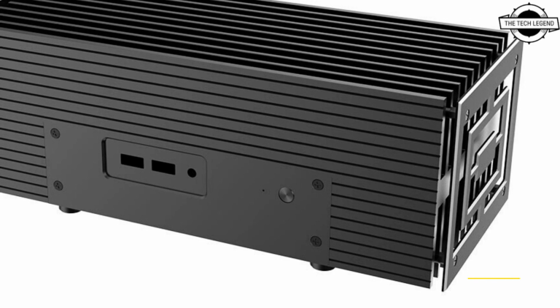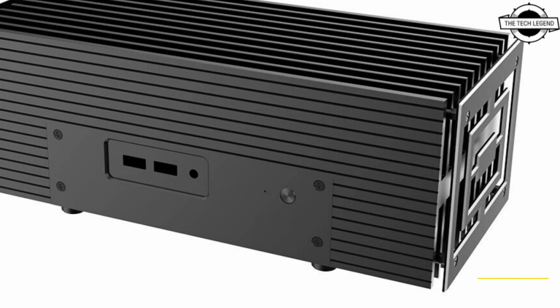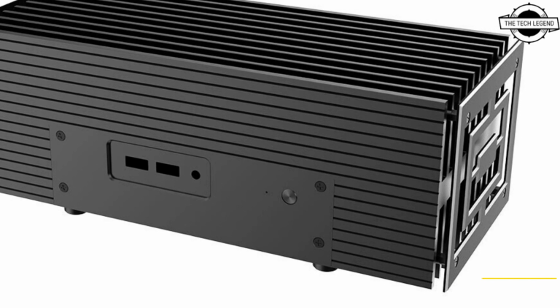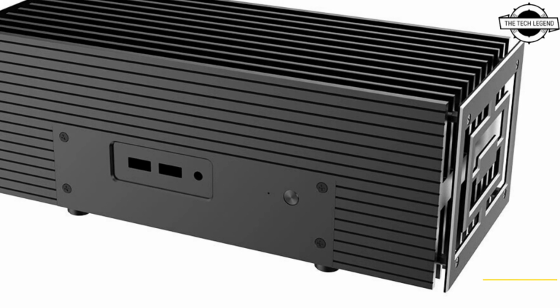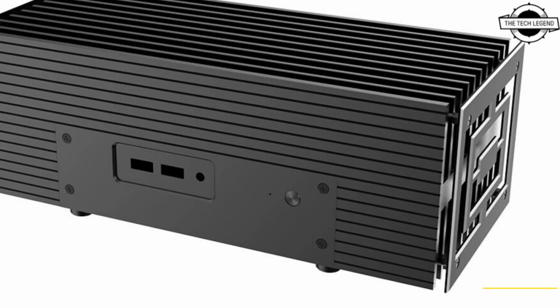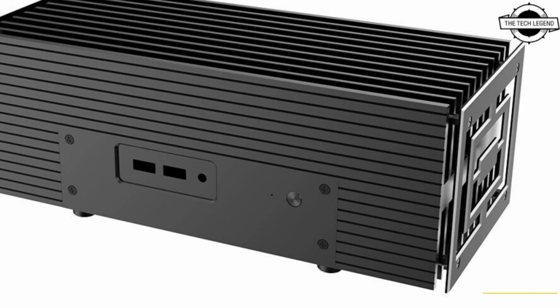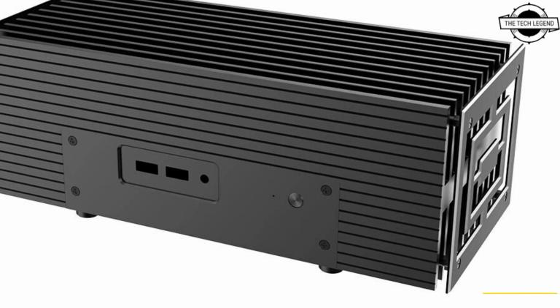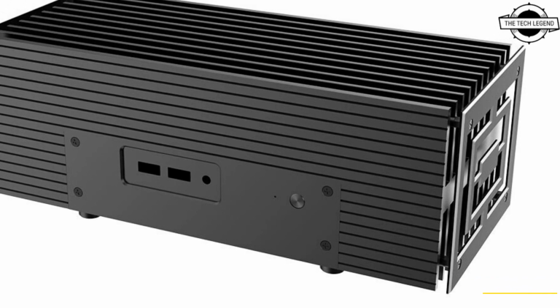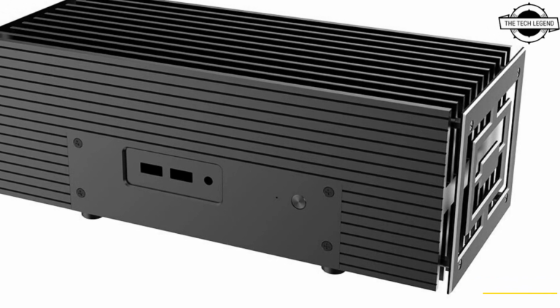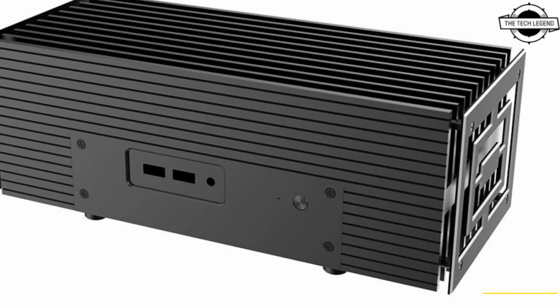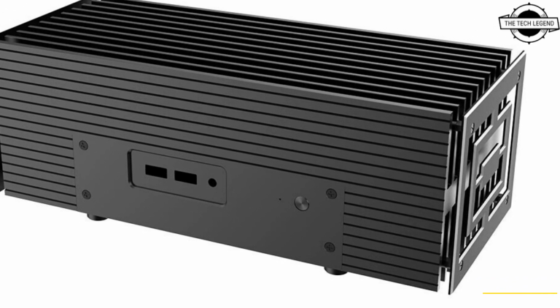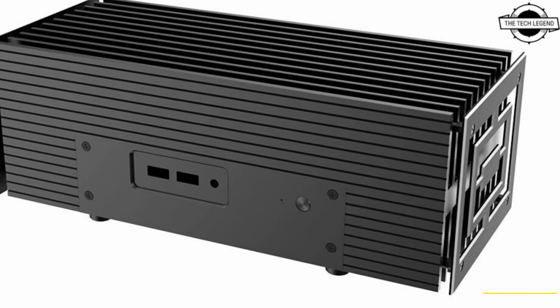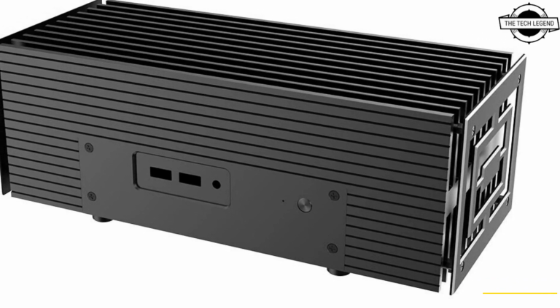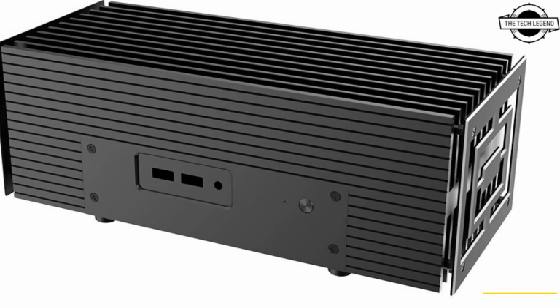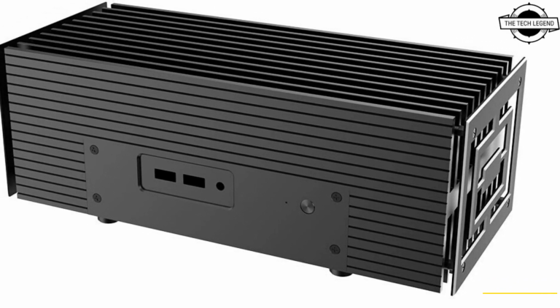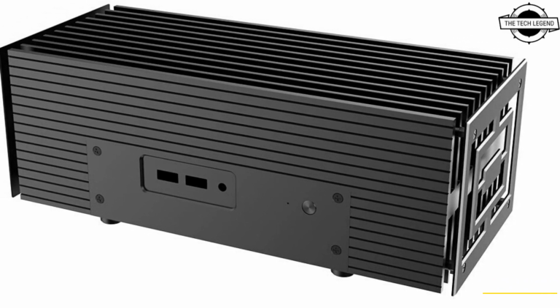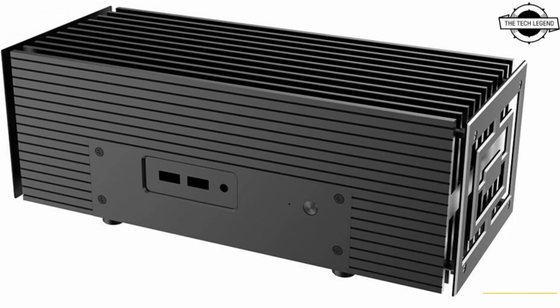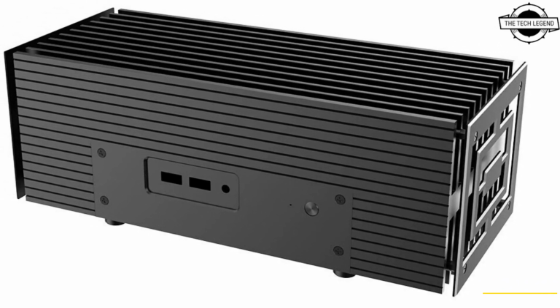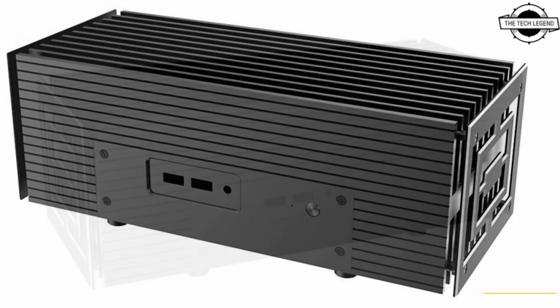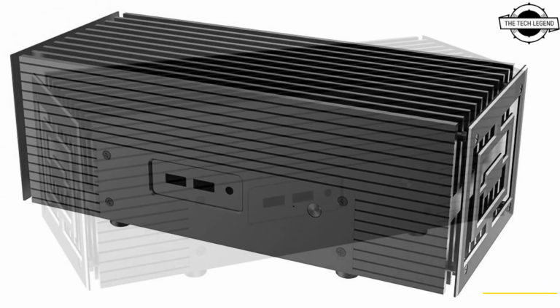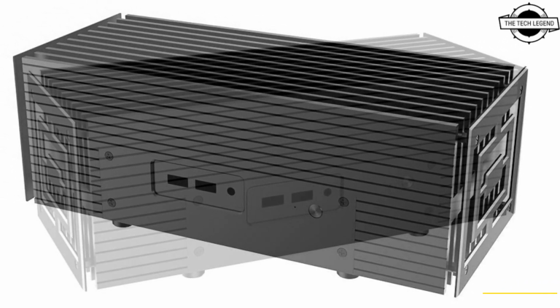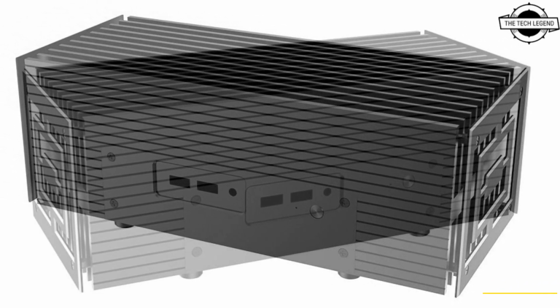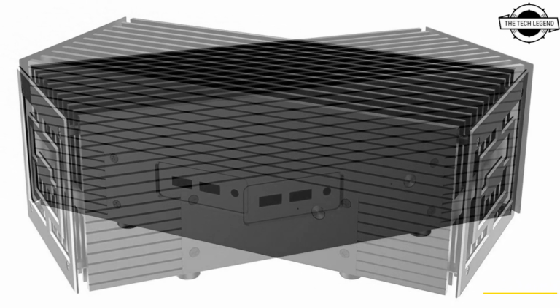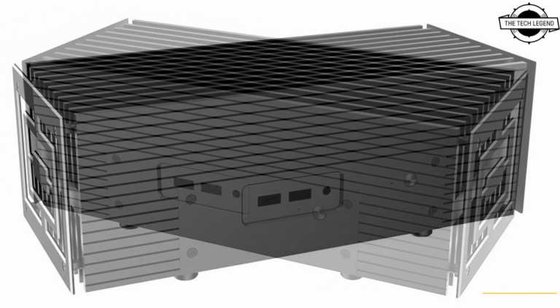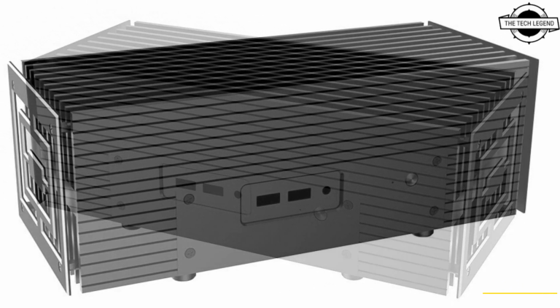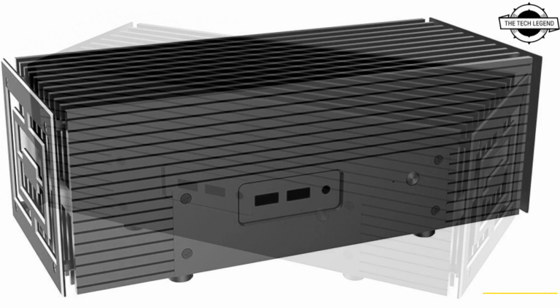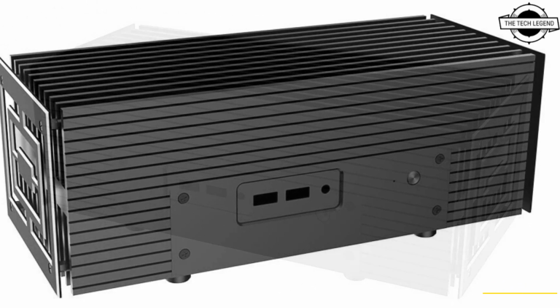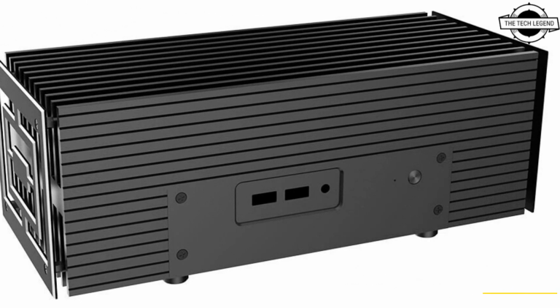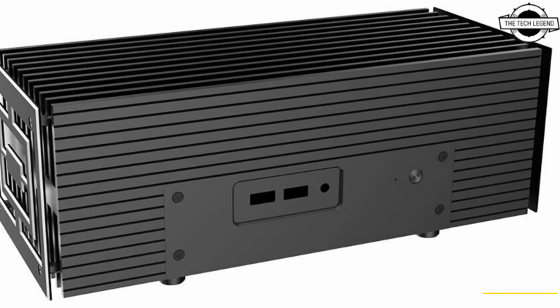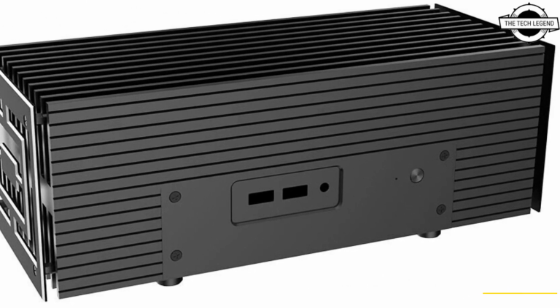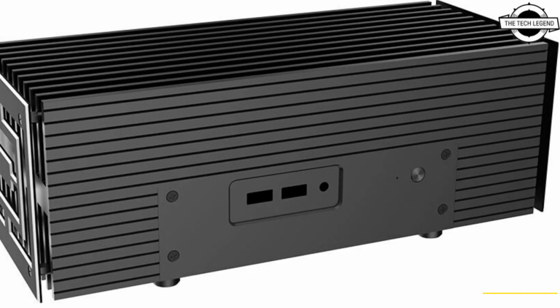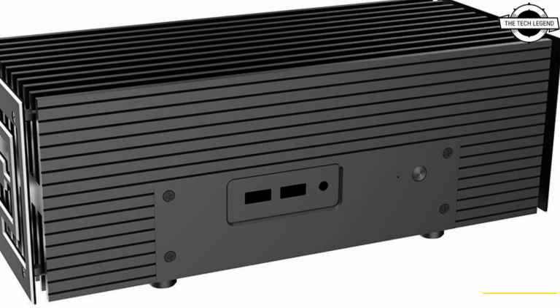Hello friends, welcome to the Techless Den channel. Today I will talk about the Akasa Turing AC Pro Fanless Case.